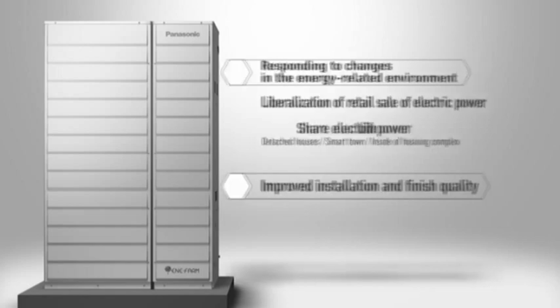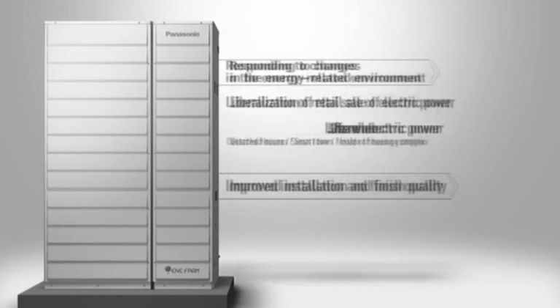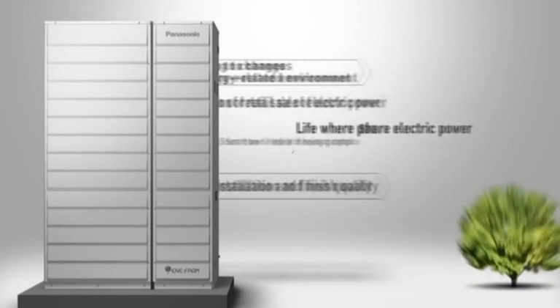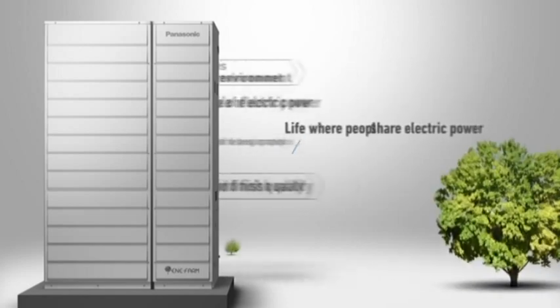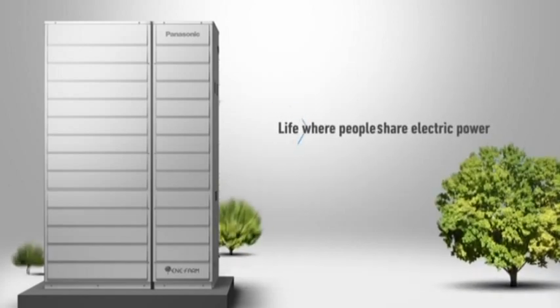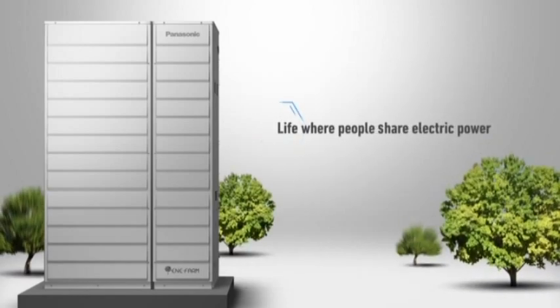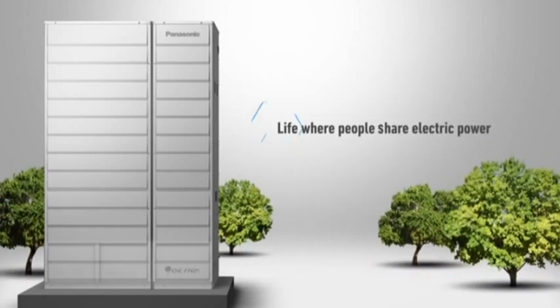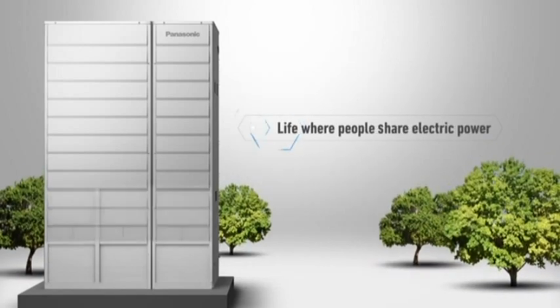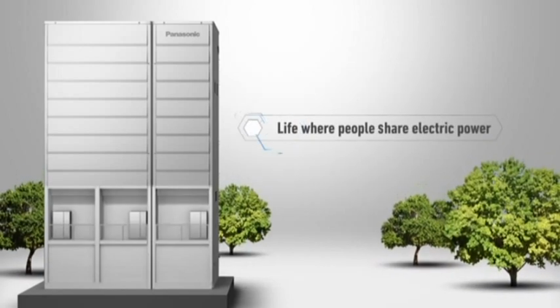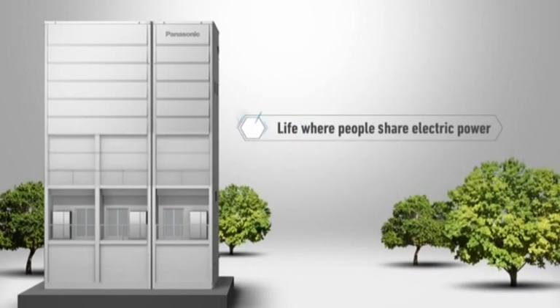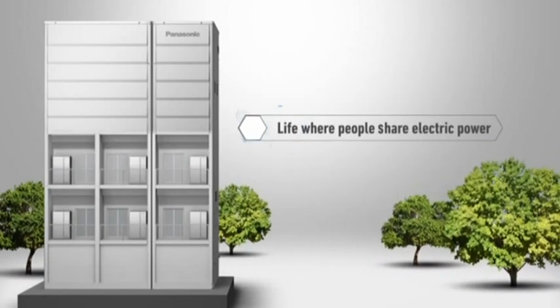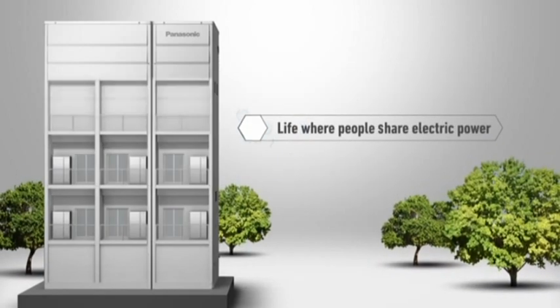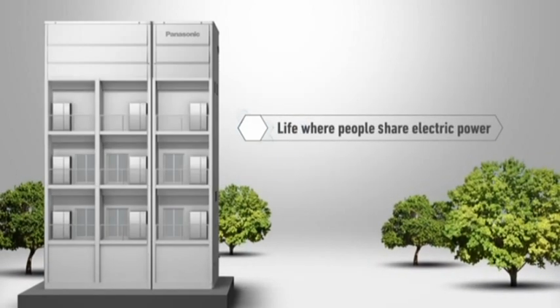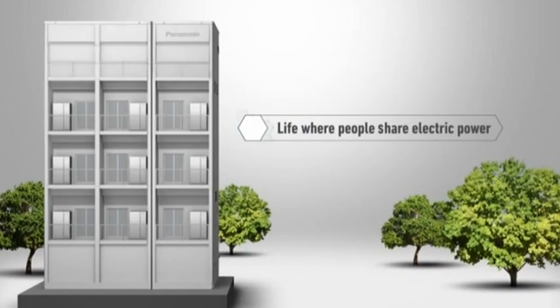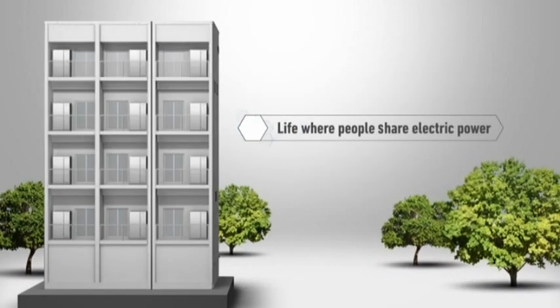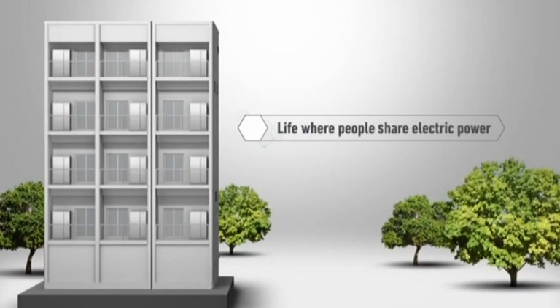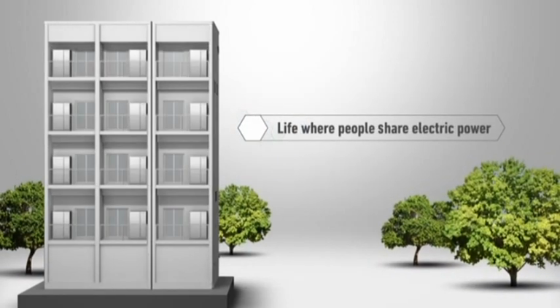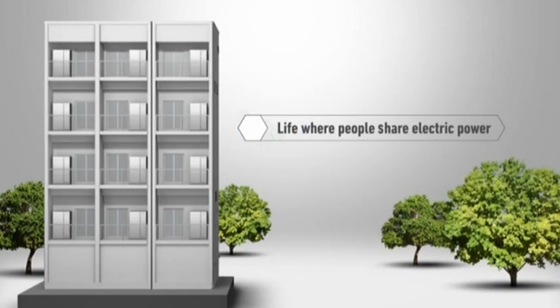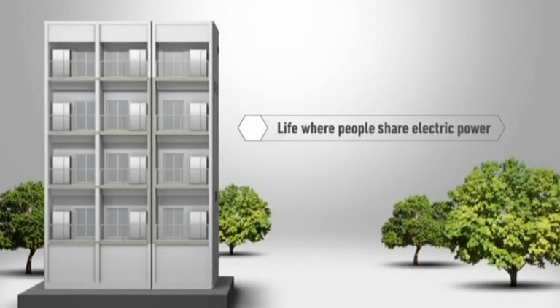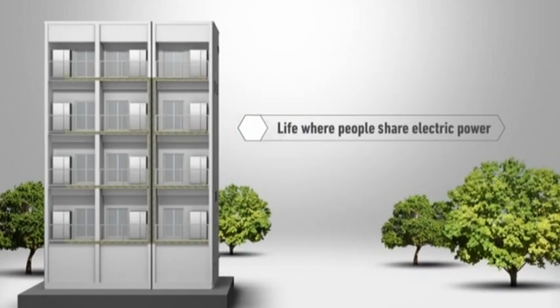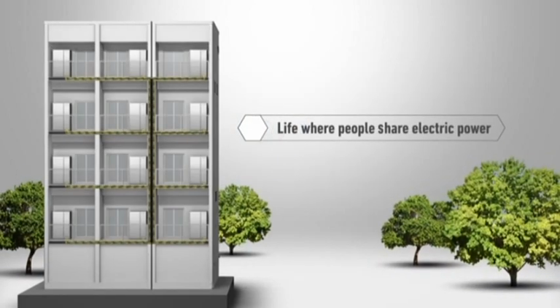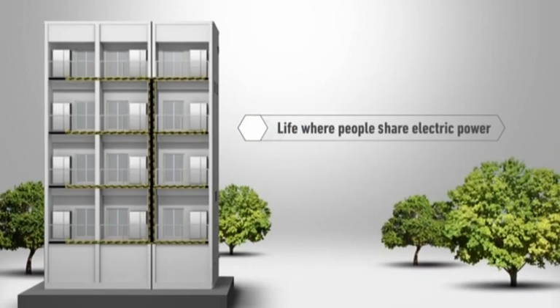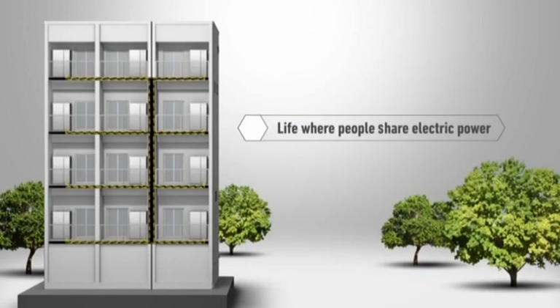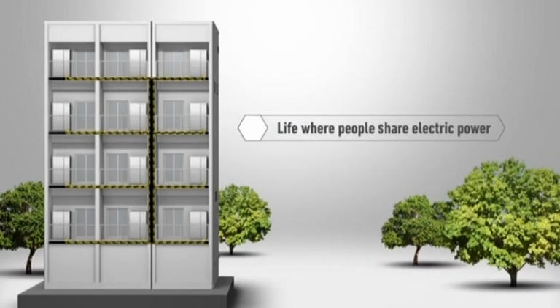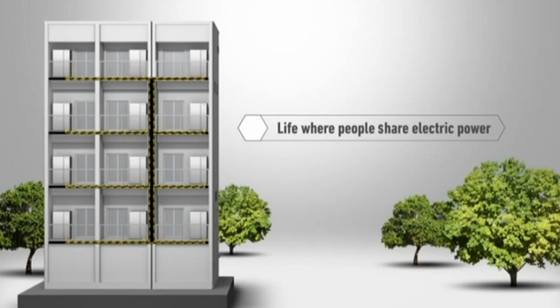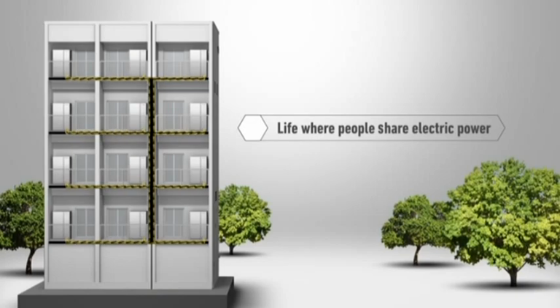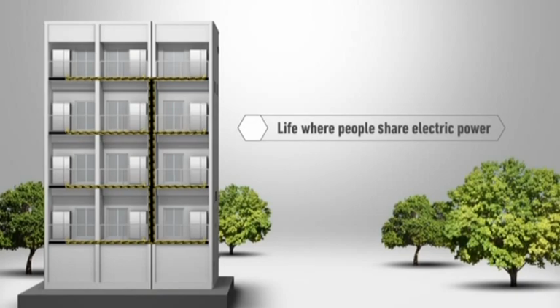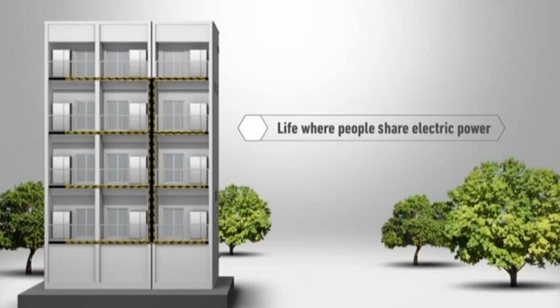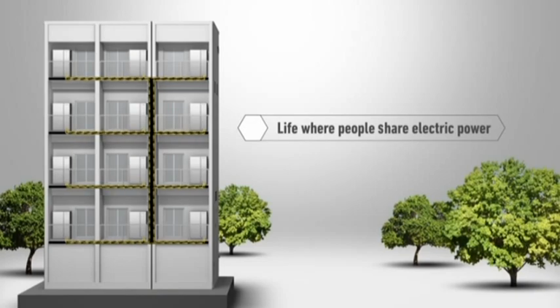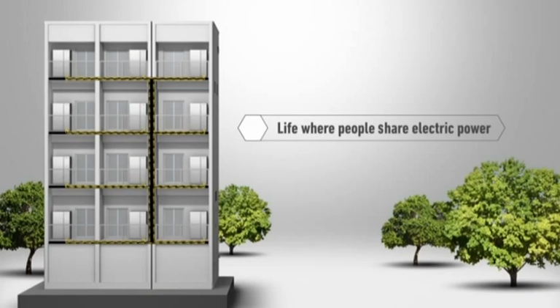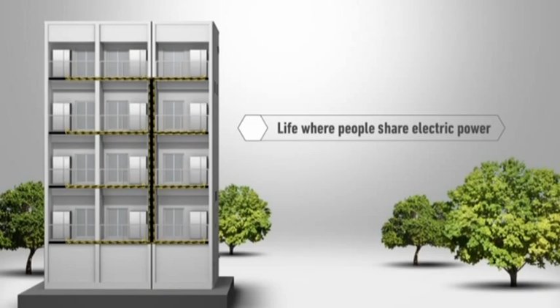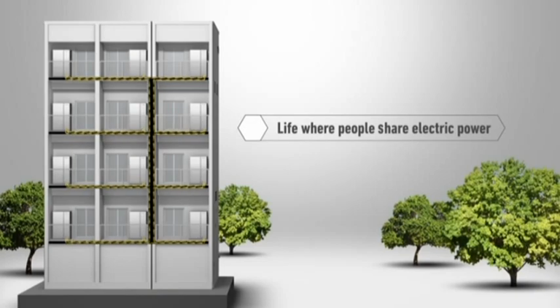Residents will be able to share electric power depending on the systems they have installed in their homes.